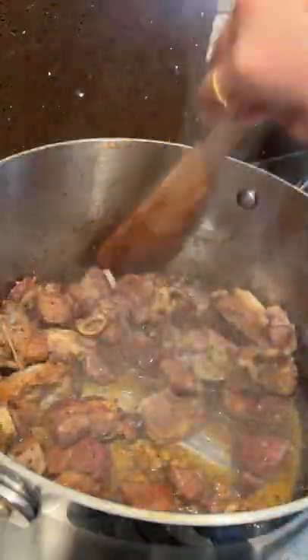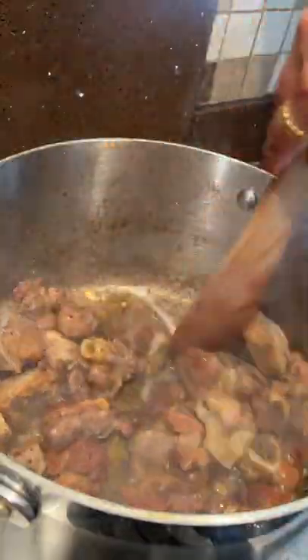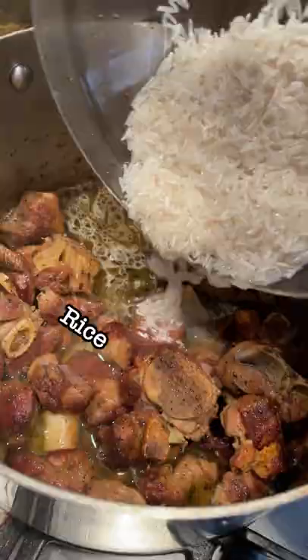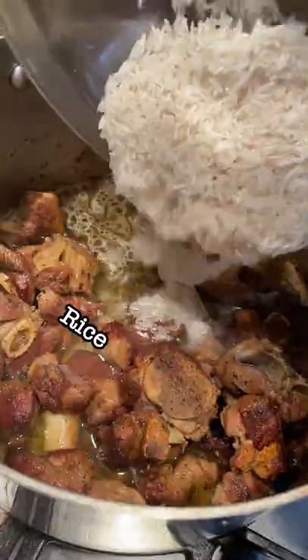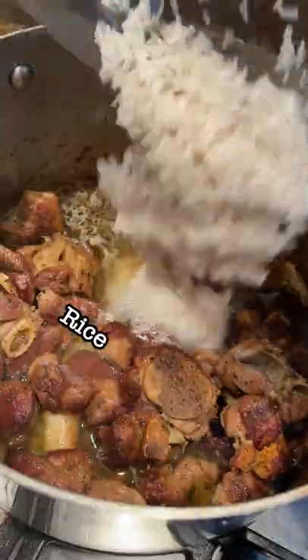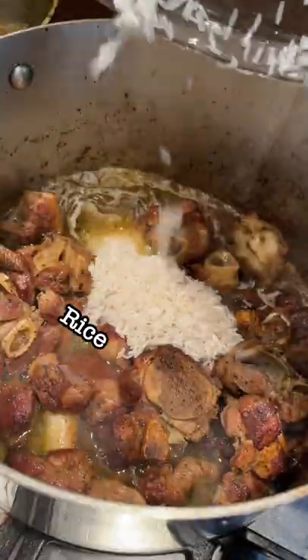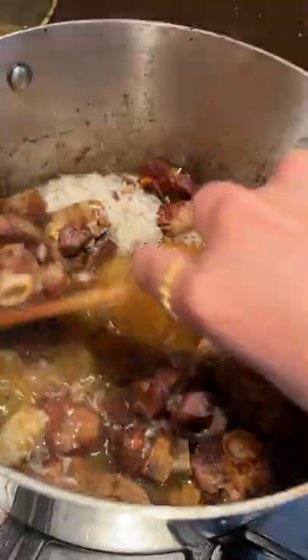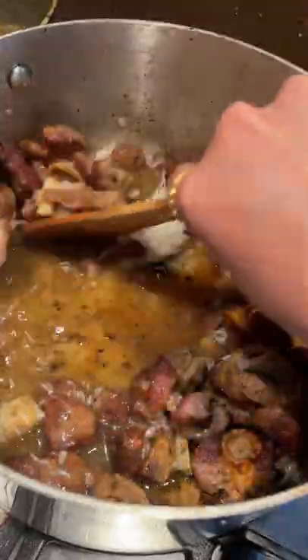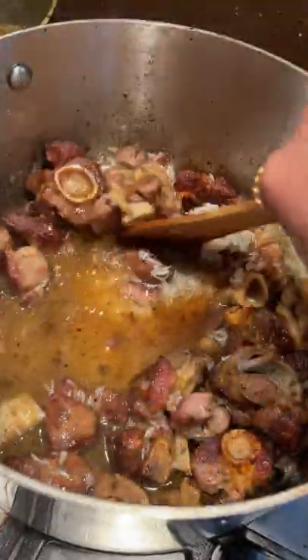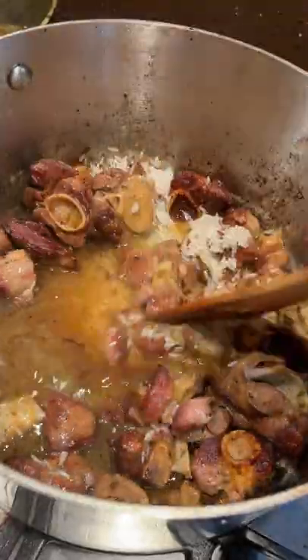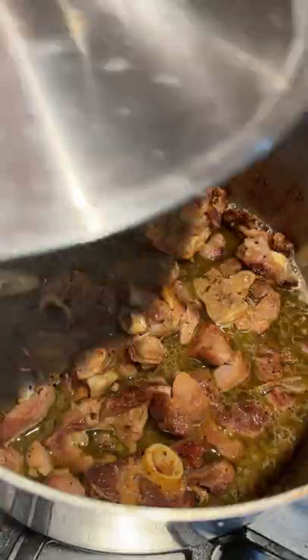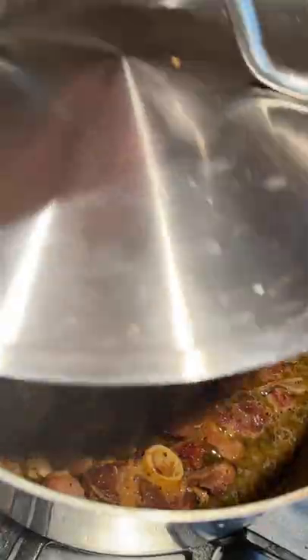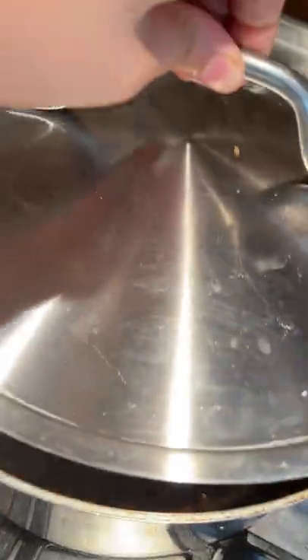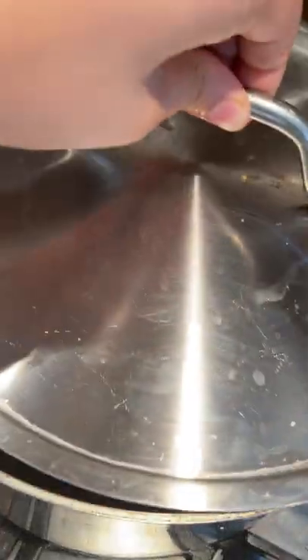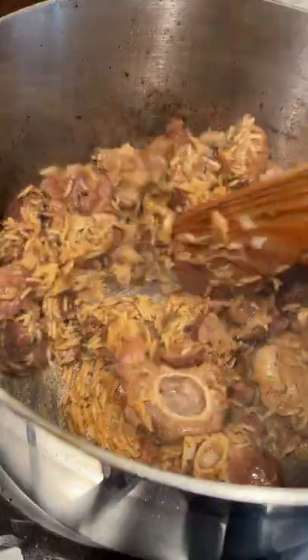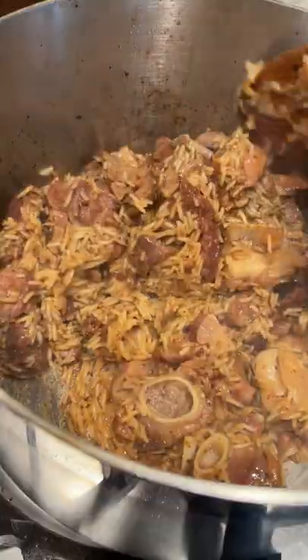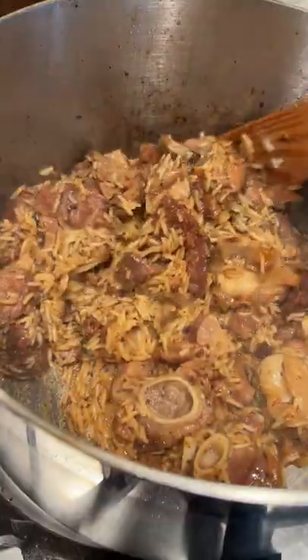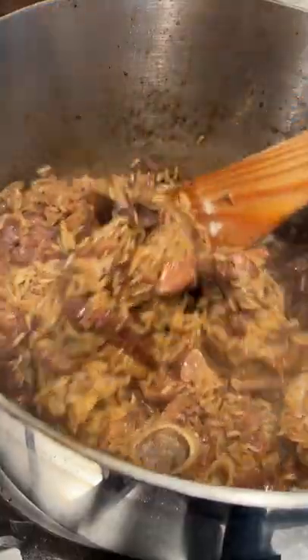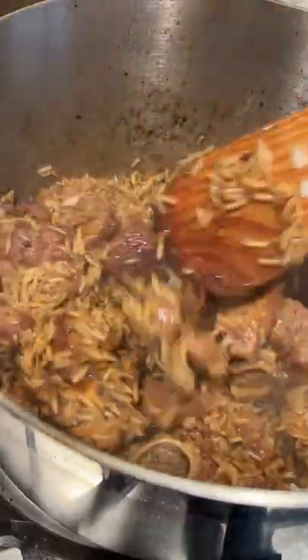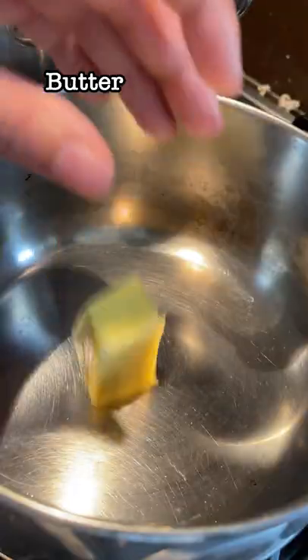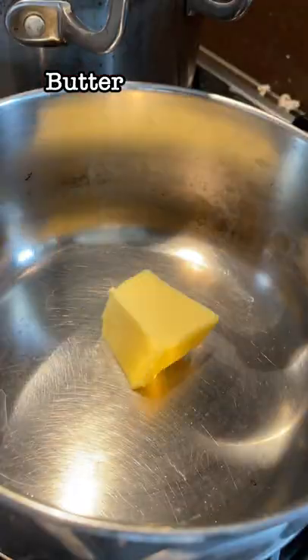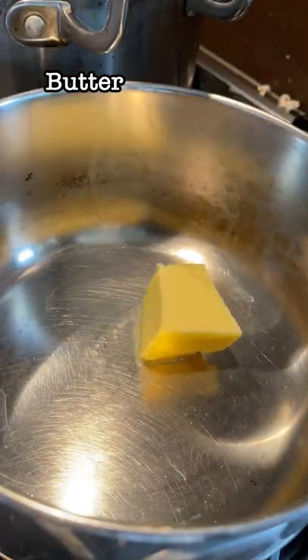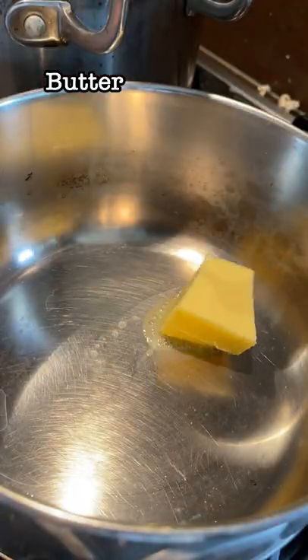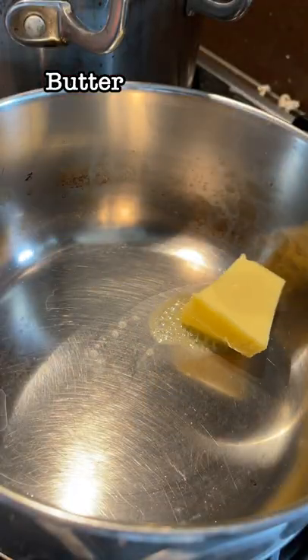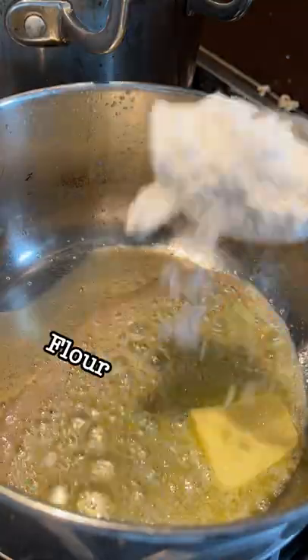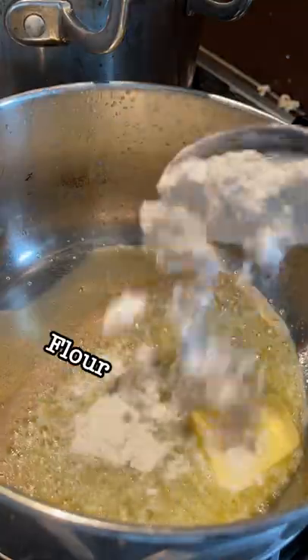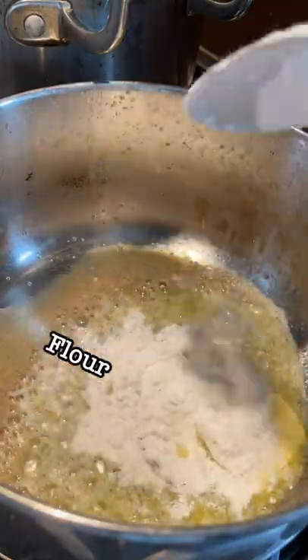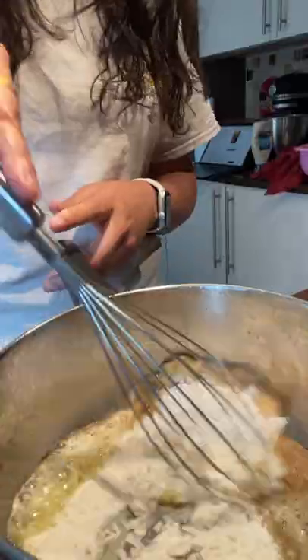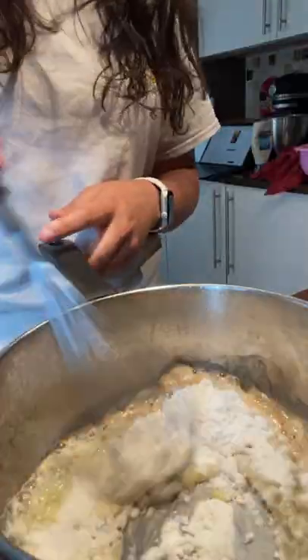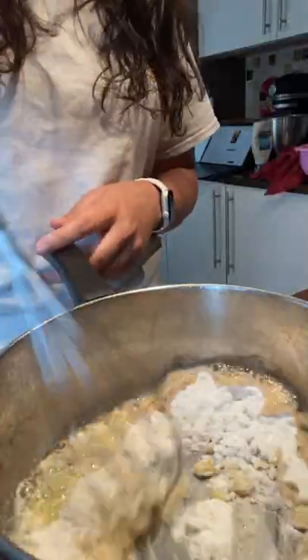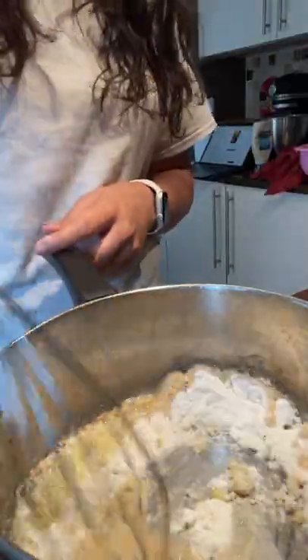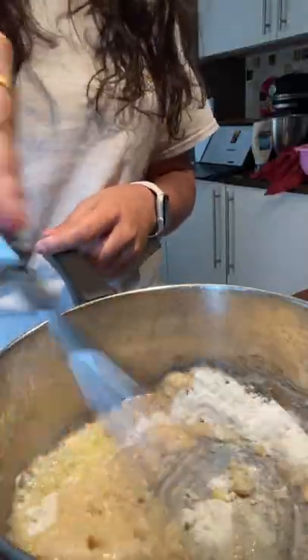It doesn't have a lot of spices, but that means the flavor of the lamb really shines through. But I think next time I'll prefer to use boneless lamb just to make it easier to eat.